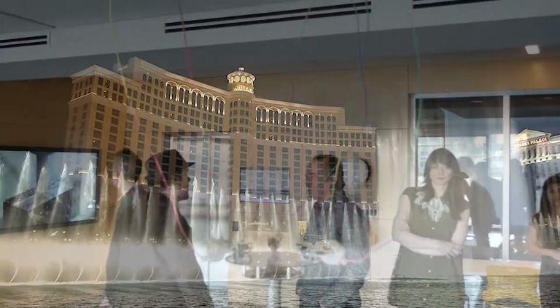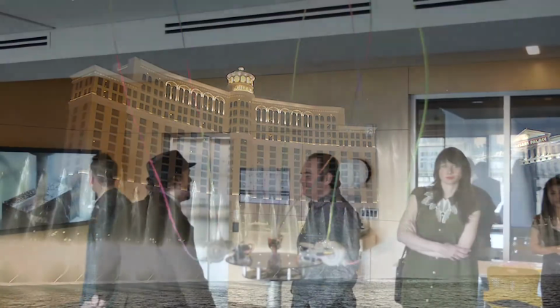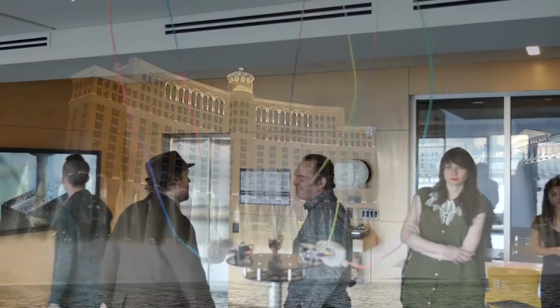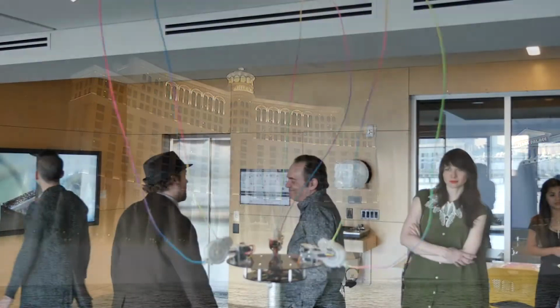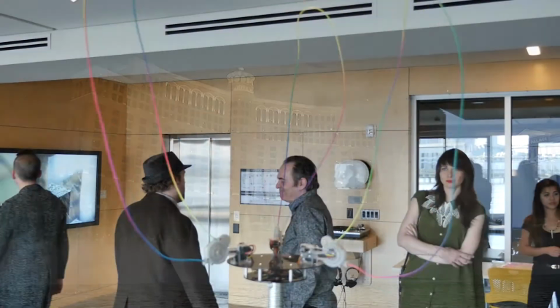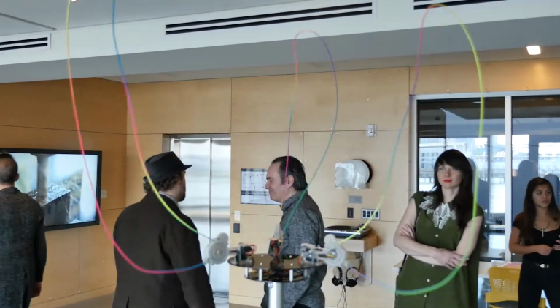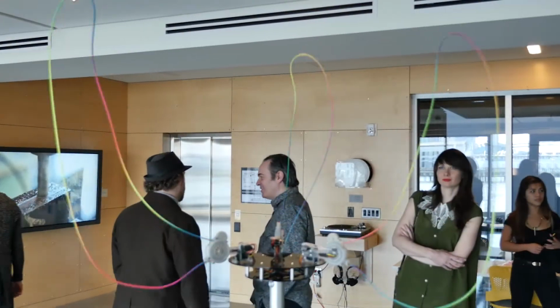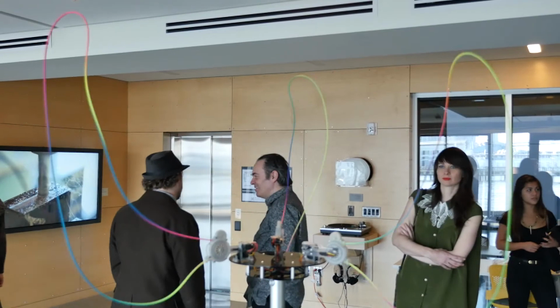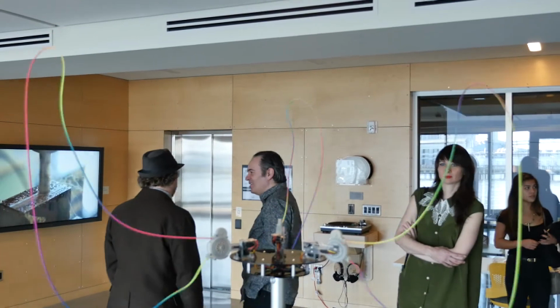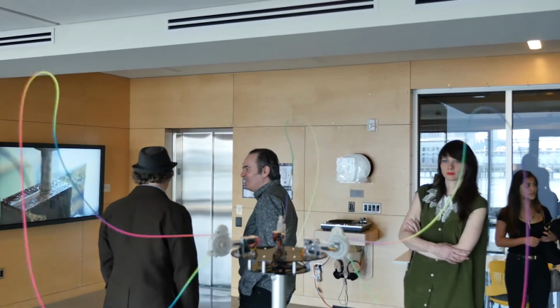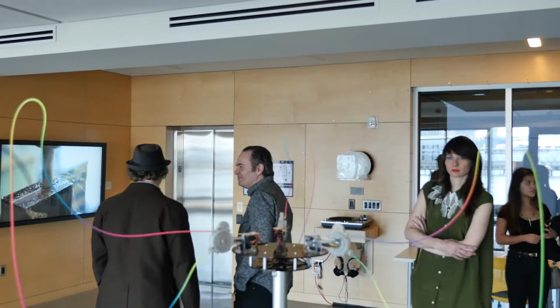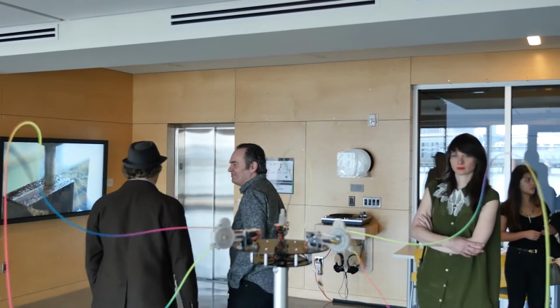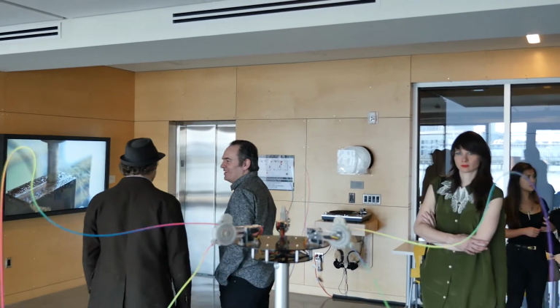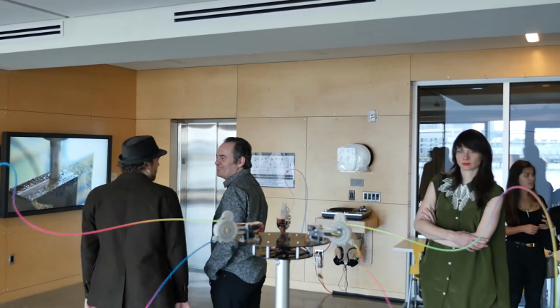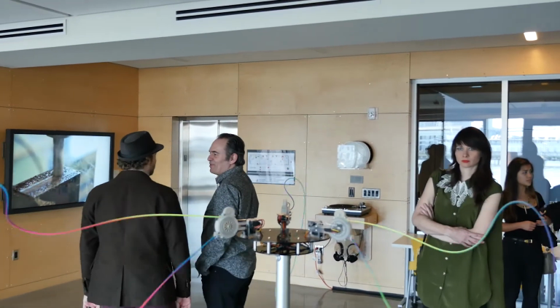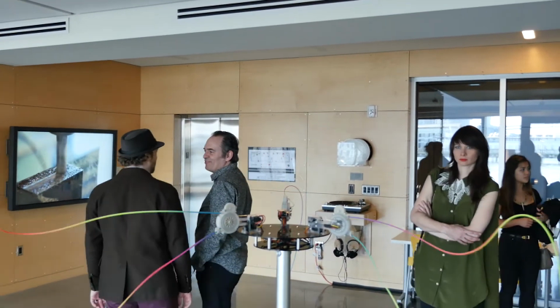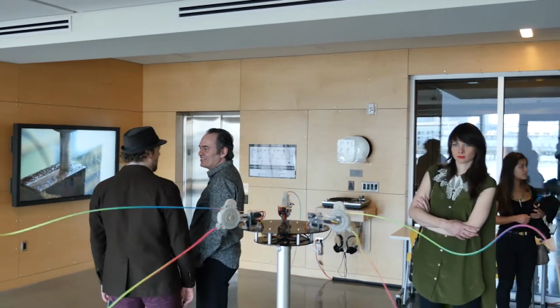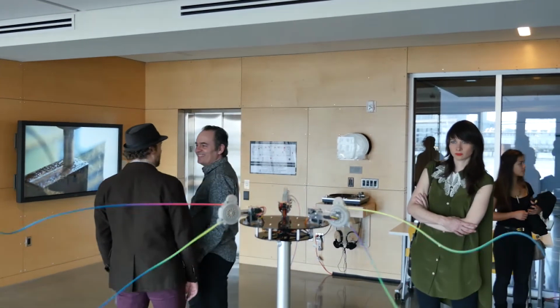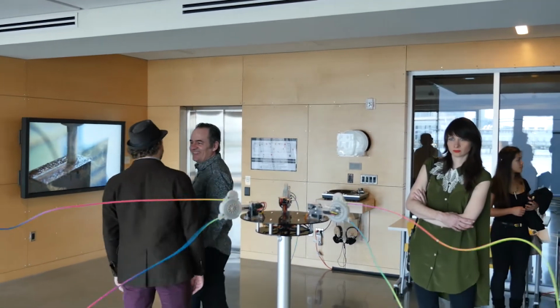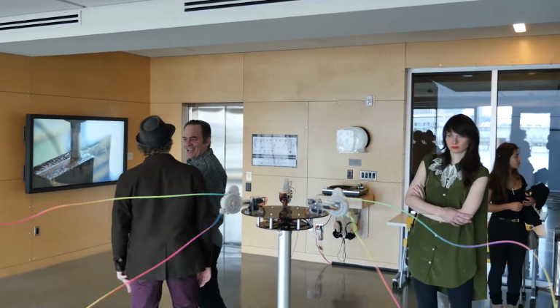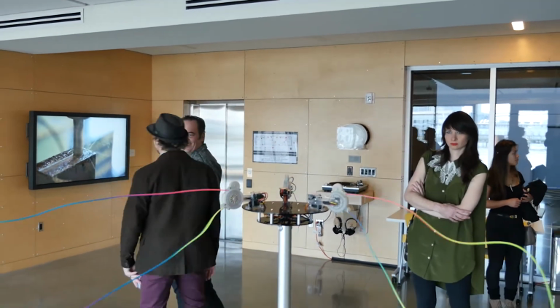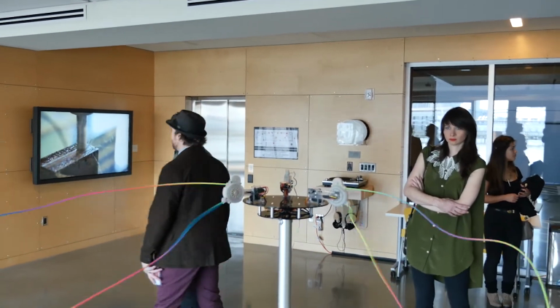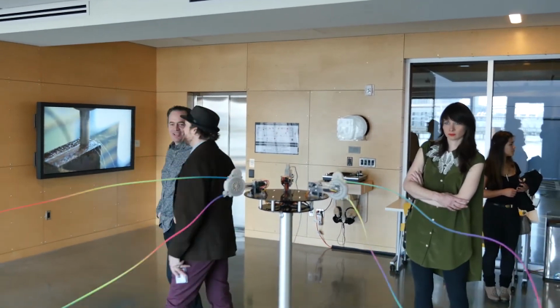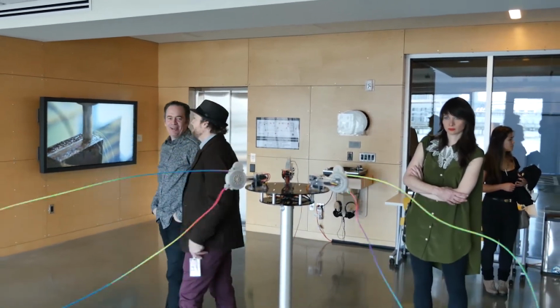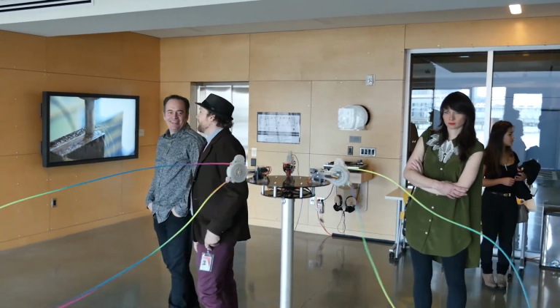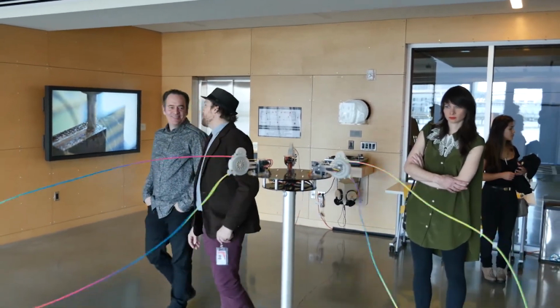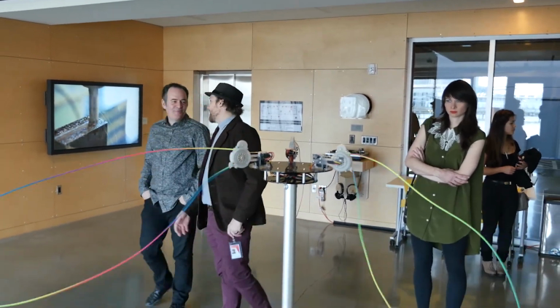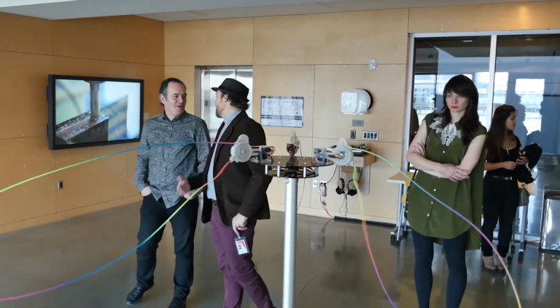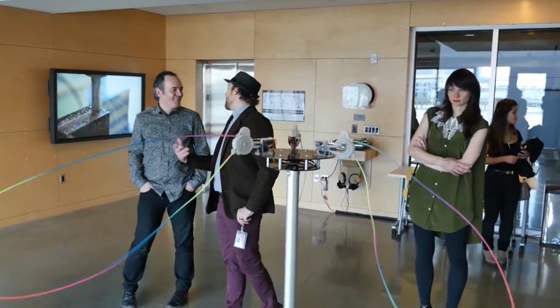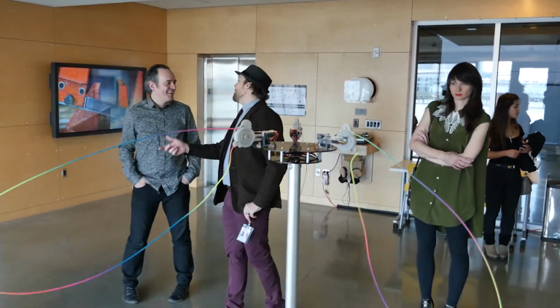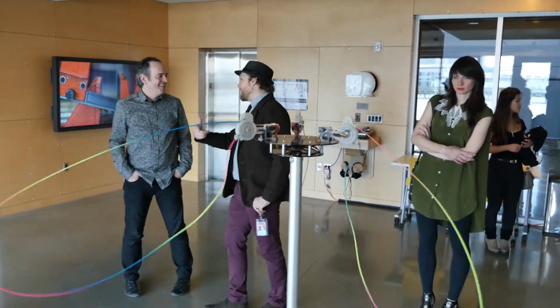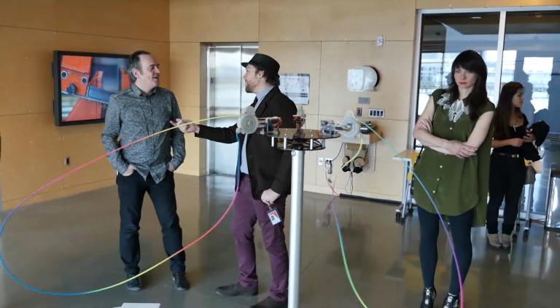Paolo Salvaglioni created the effects of the dancing waters at the Bellagio in Las Vegas — with string.